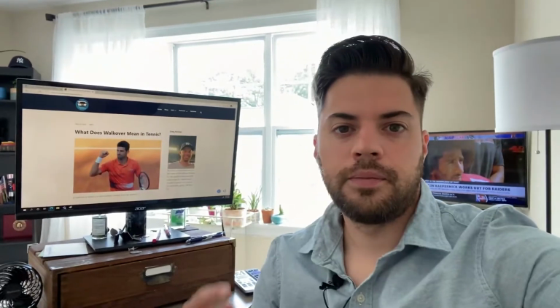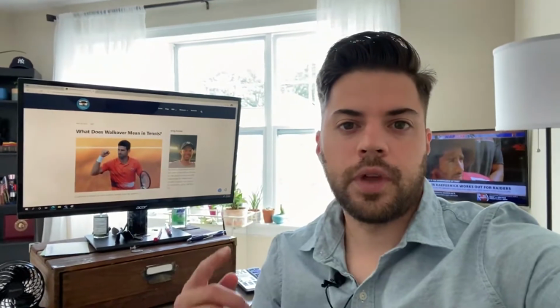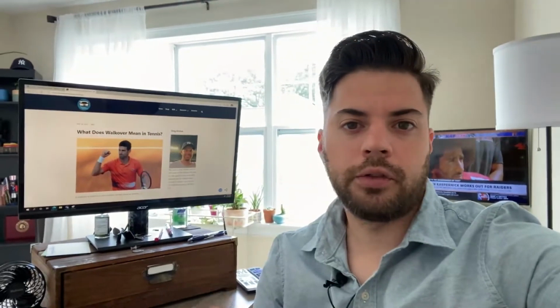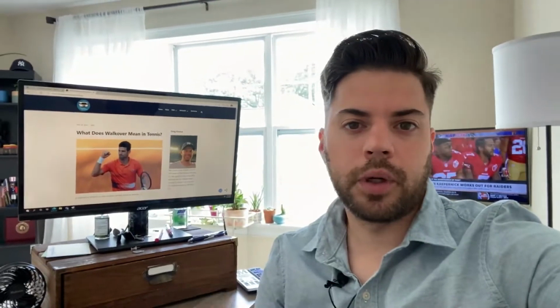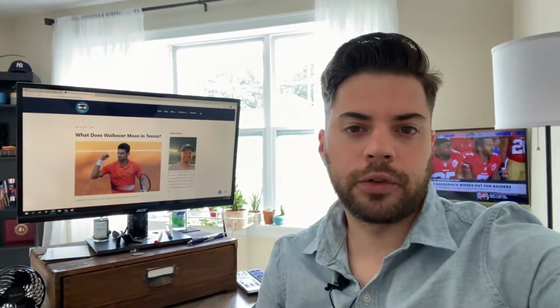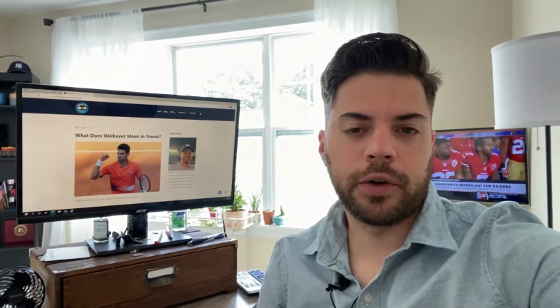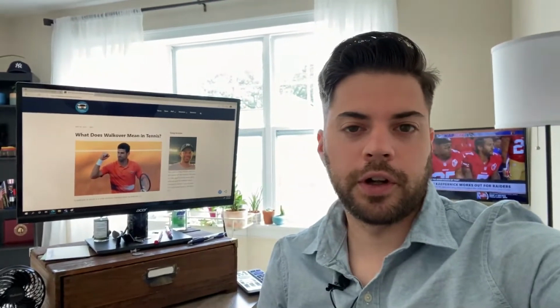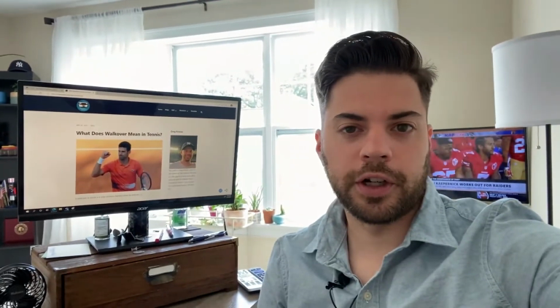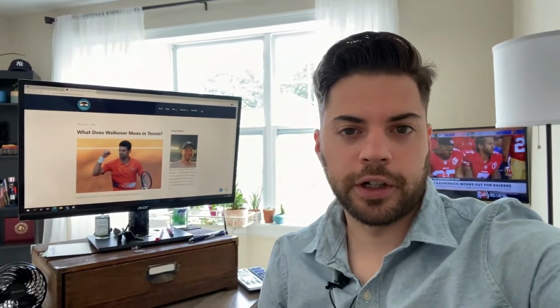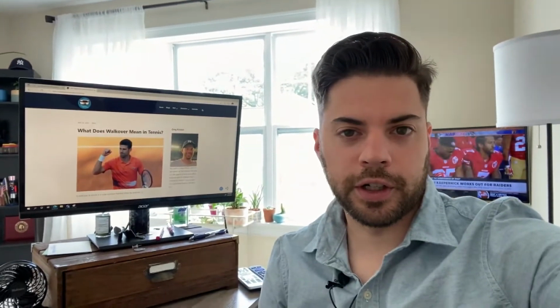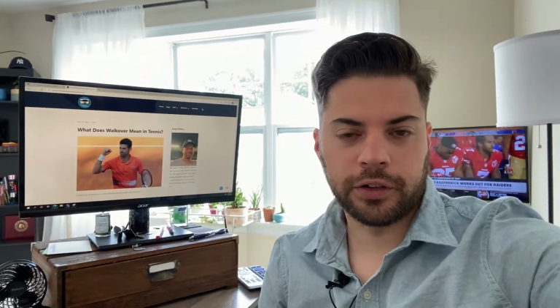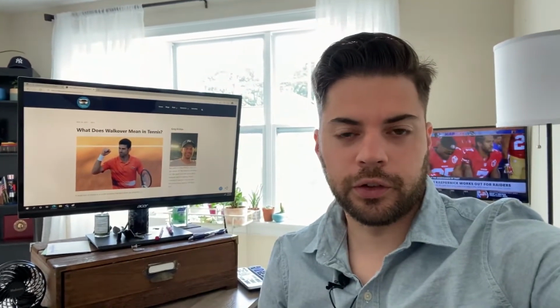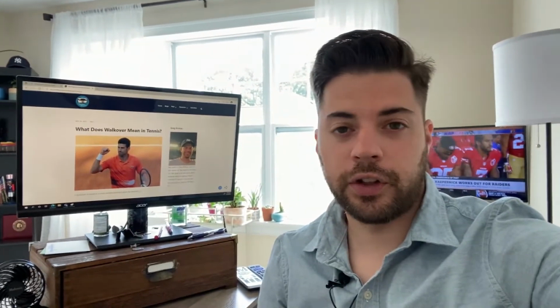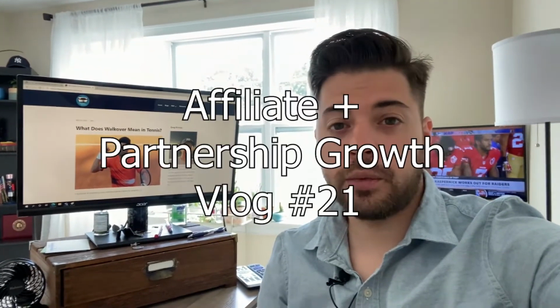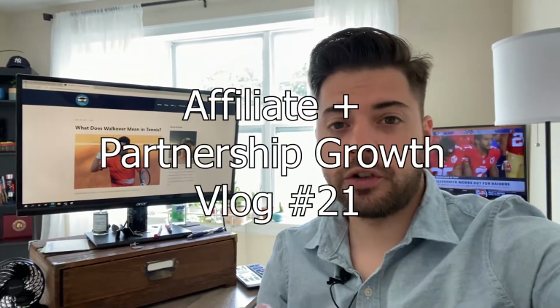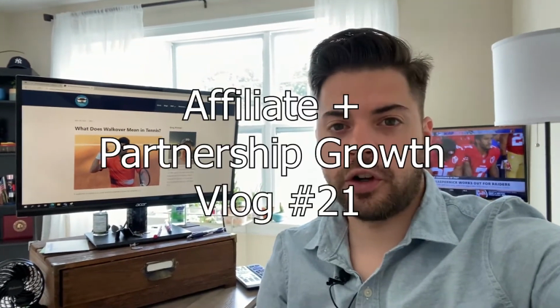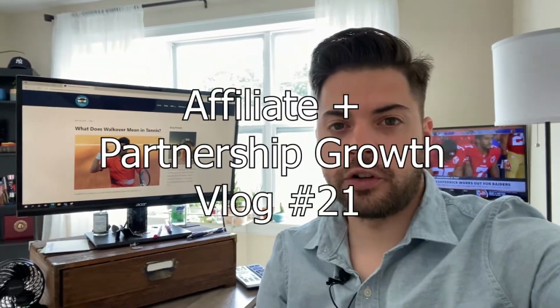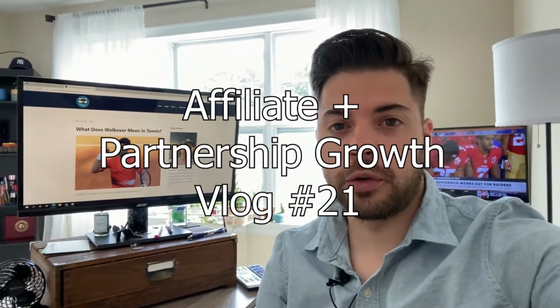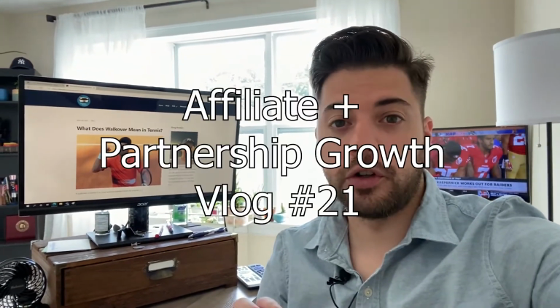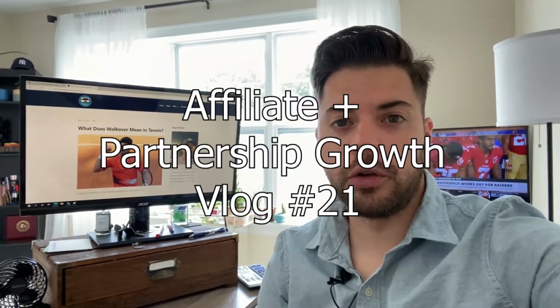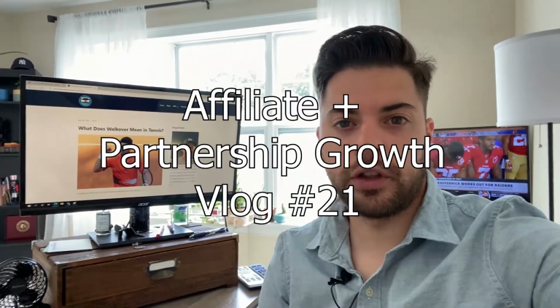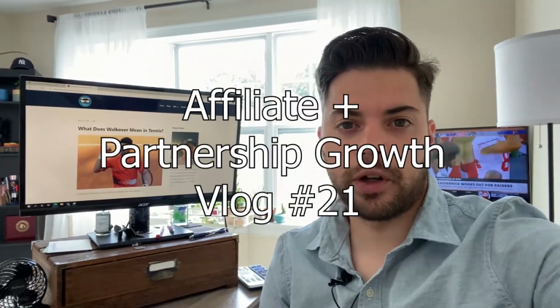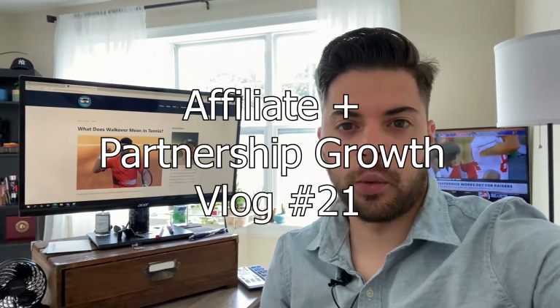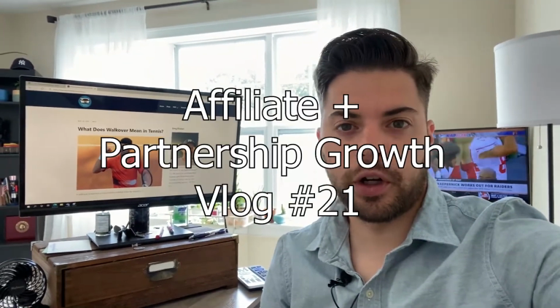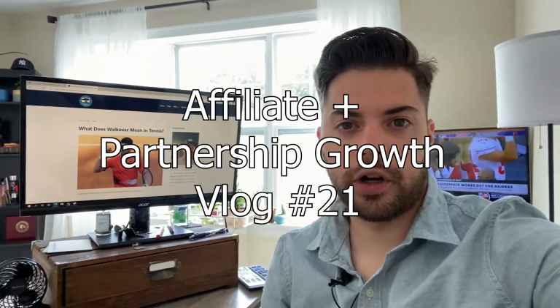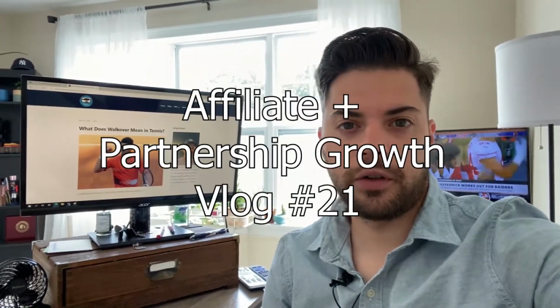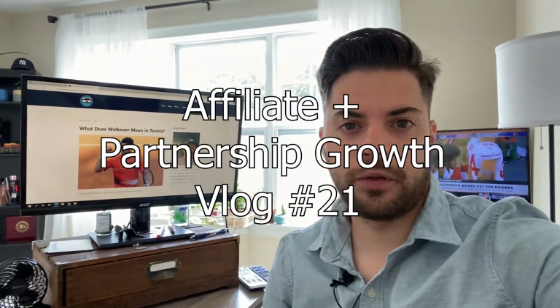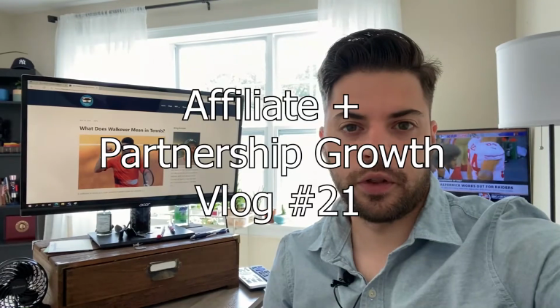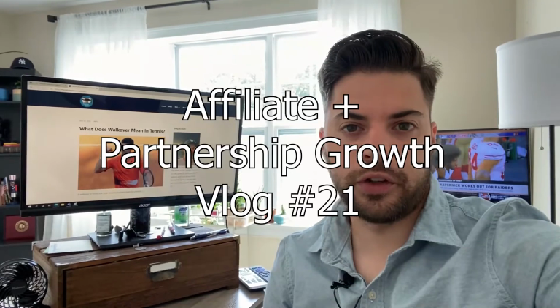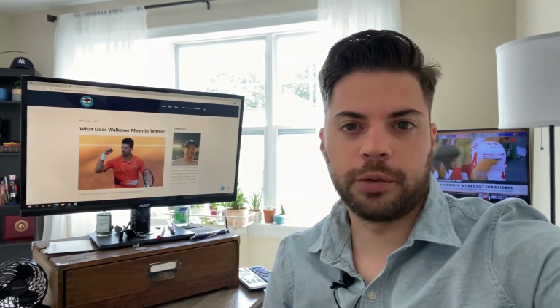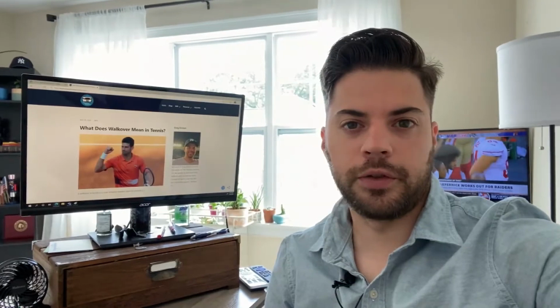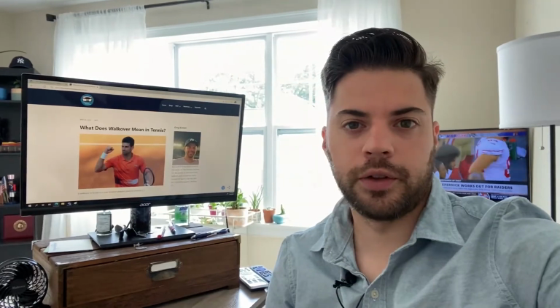Hey everyone, what's going on? Greg here again. Today I want to share some of the new things that I'm working on for the stadium reviews.